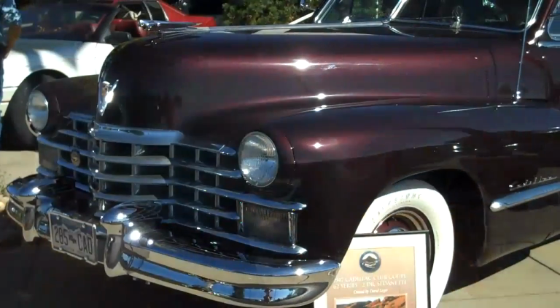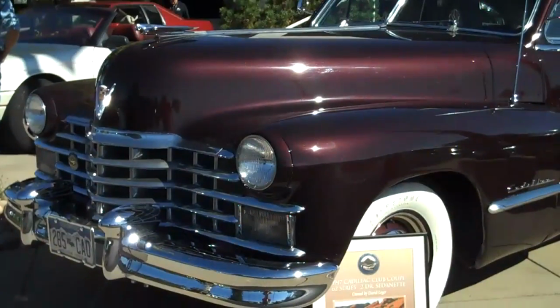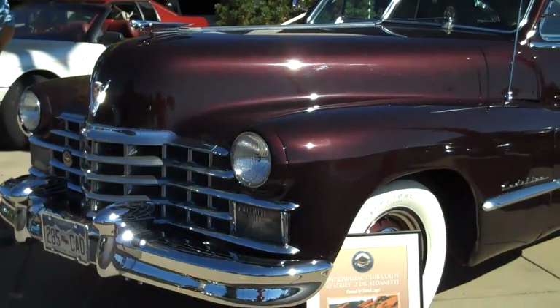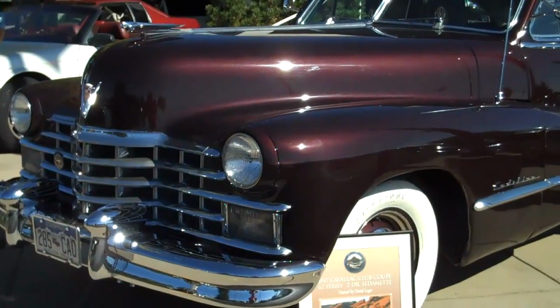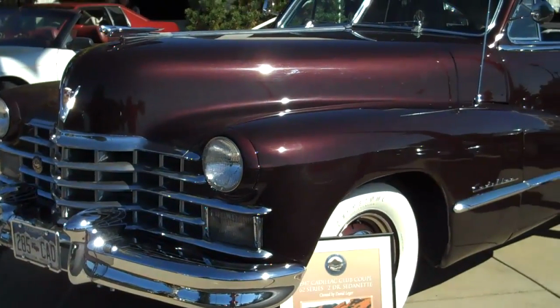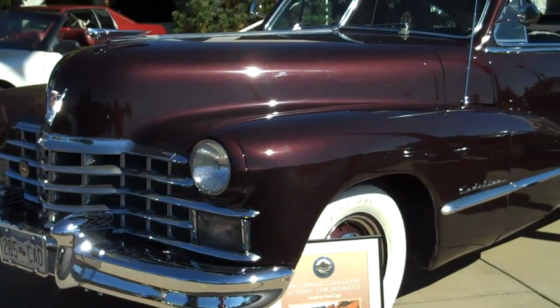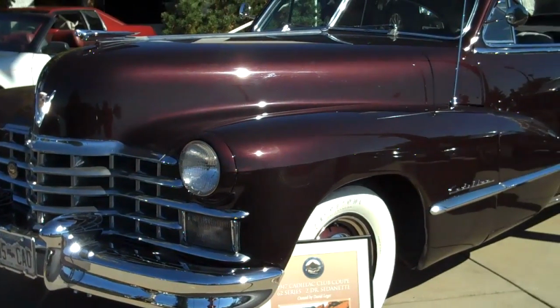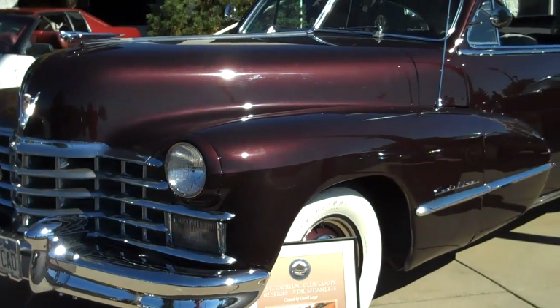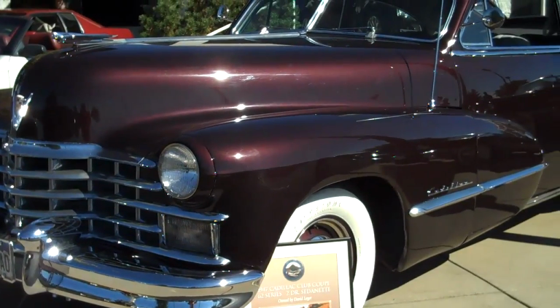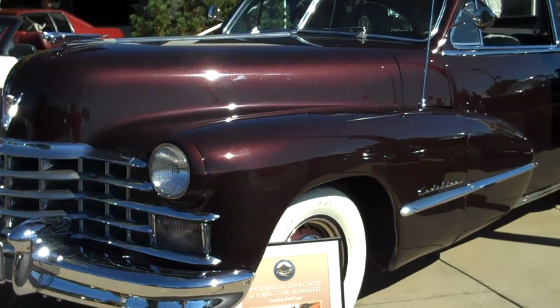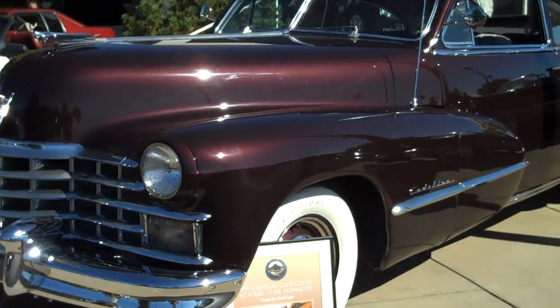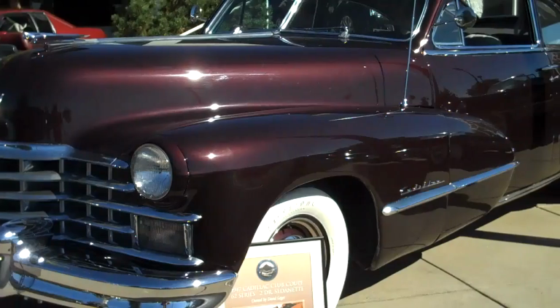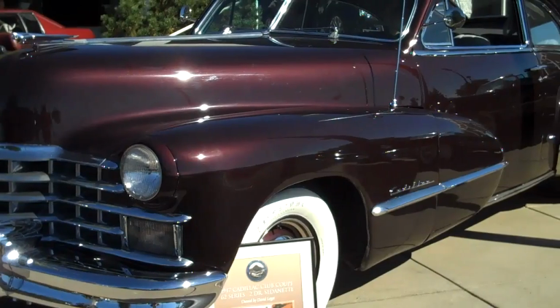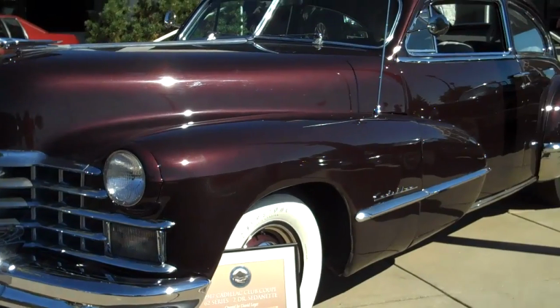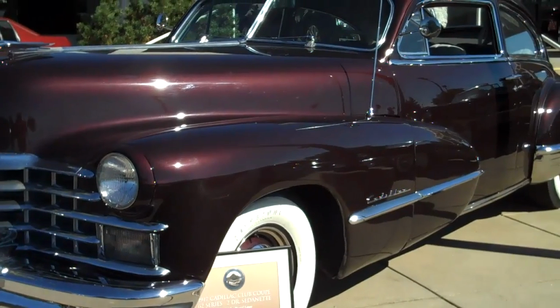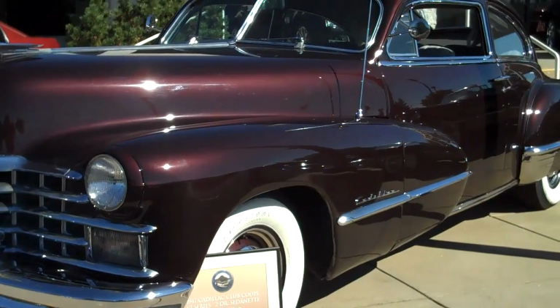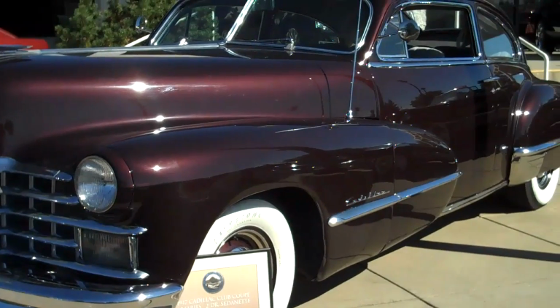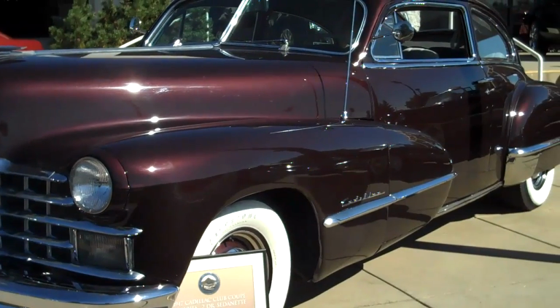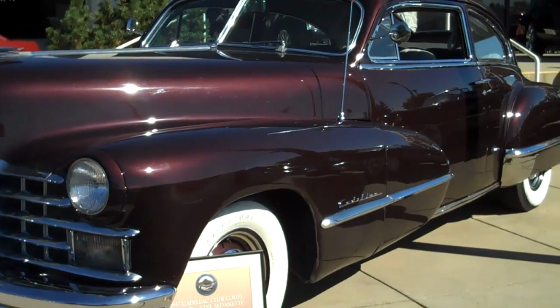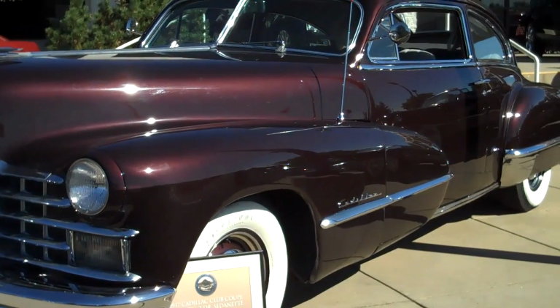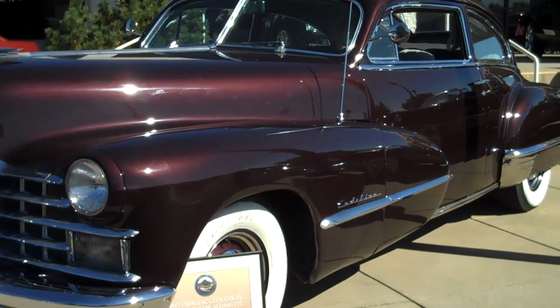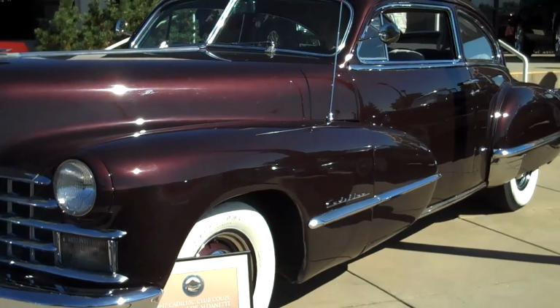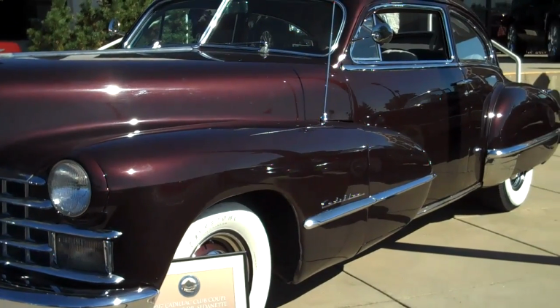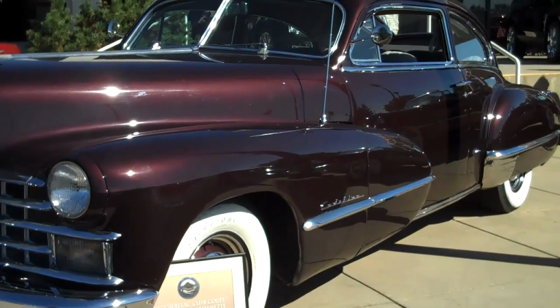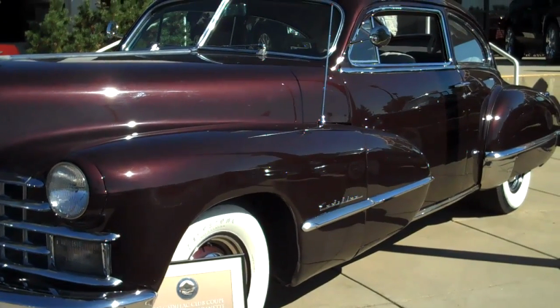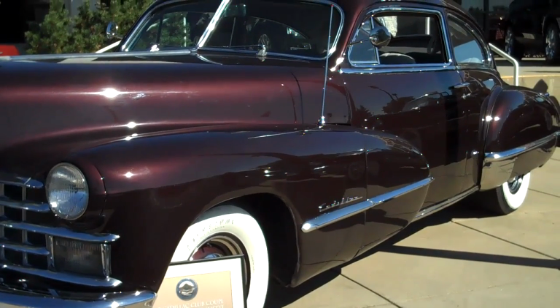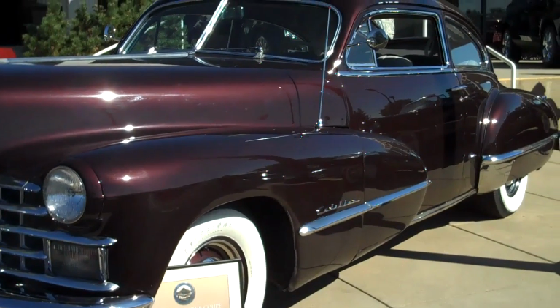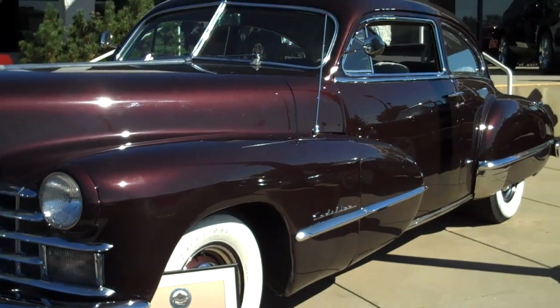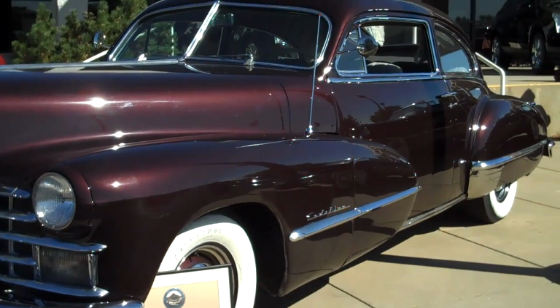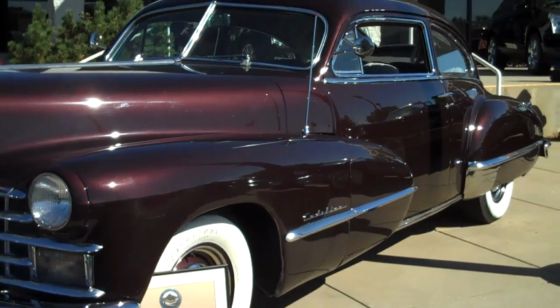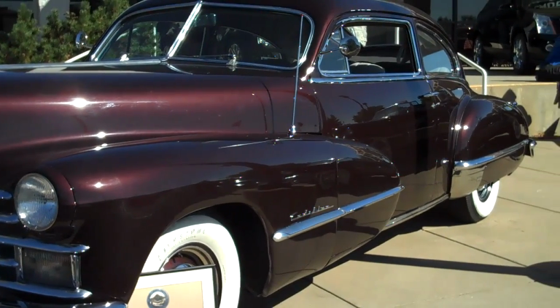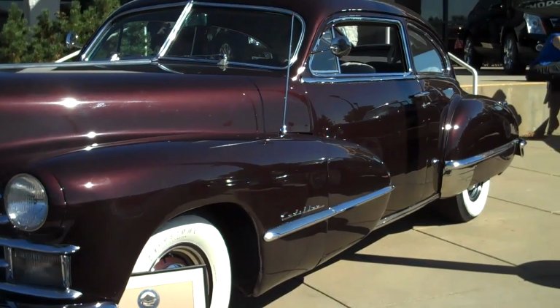This is a 1947 Cadillac Club Coupe. Very rare, very beautiful car.